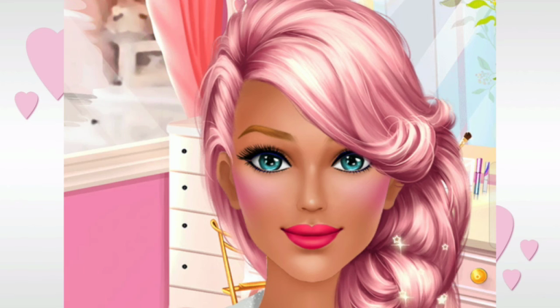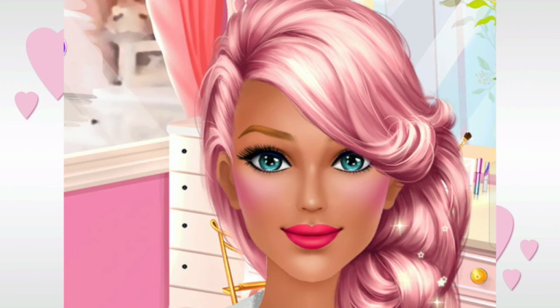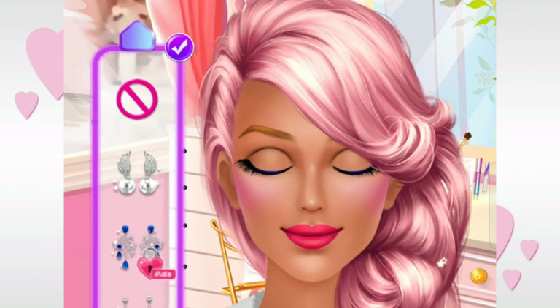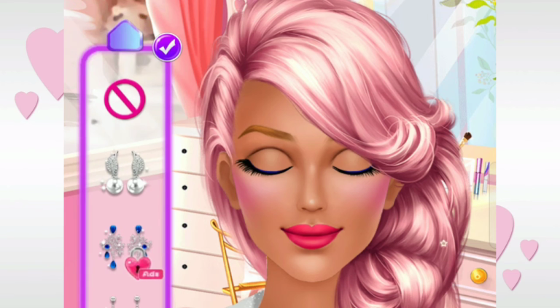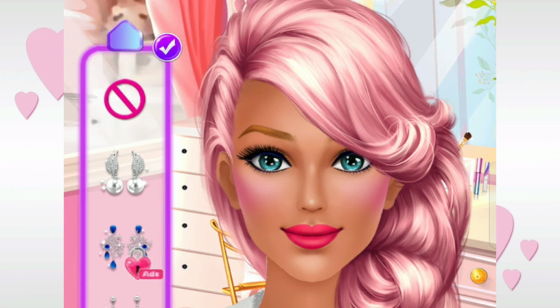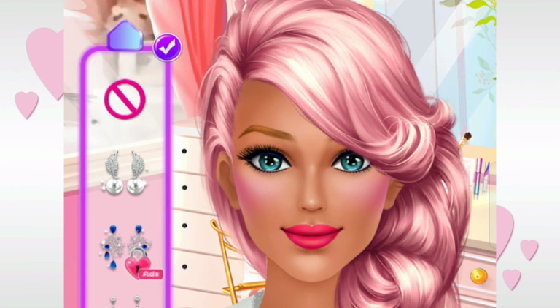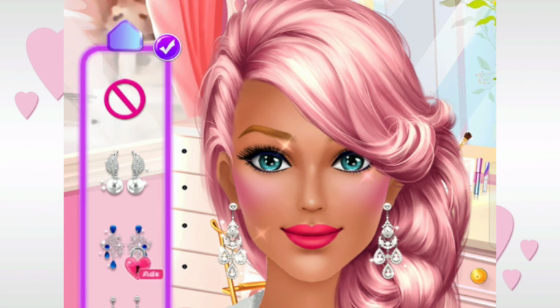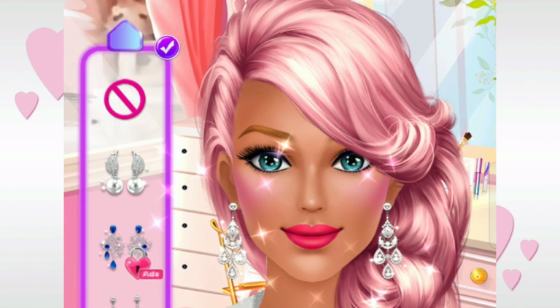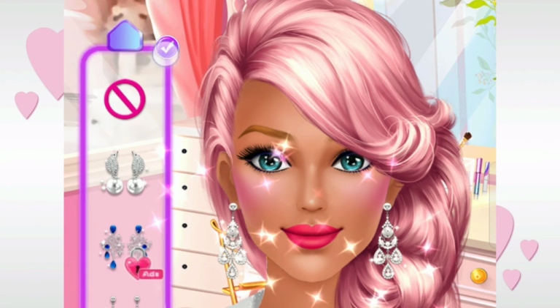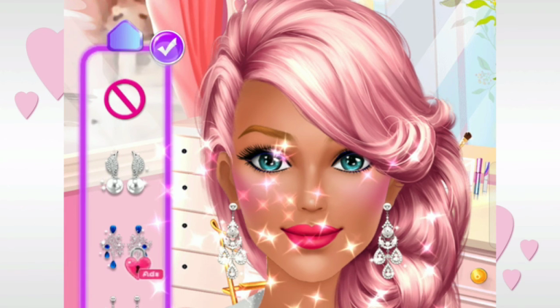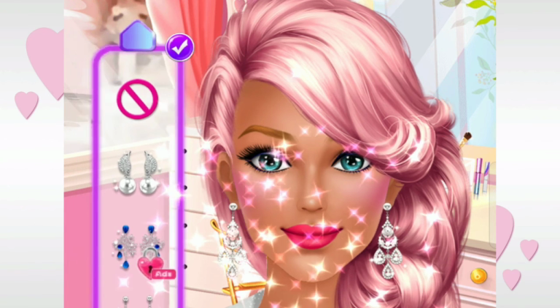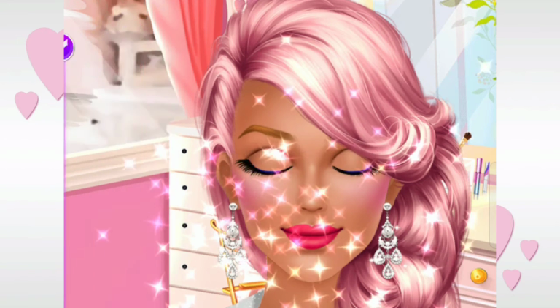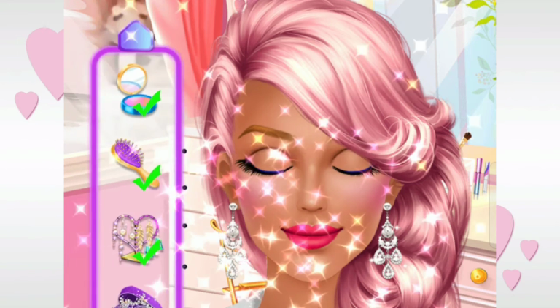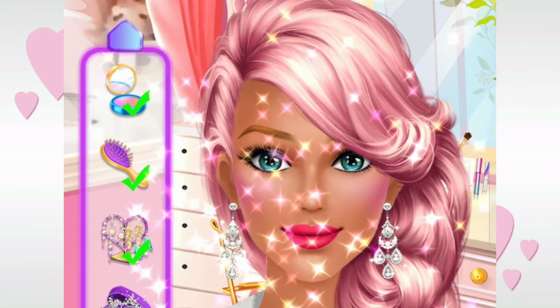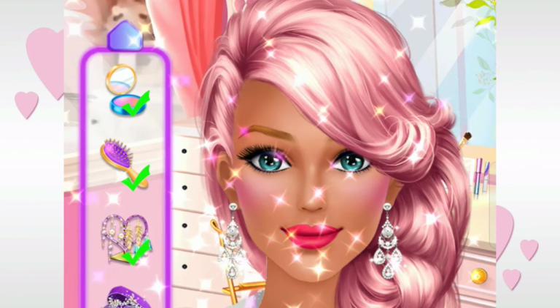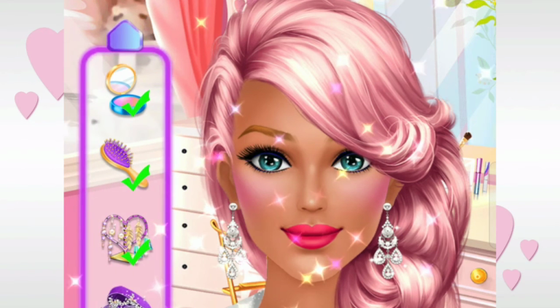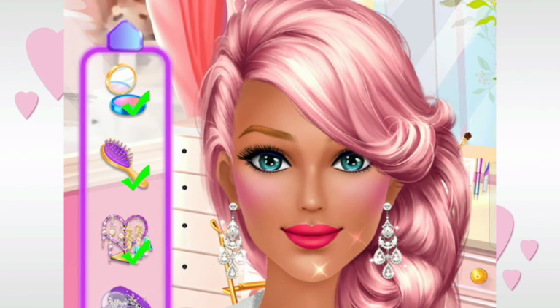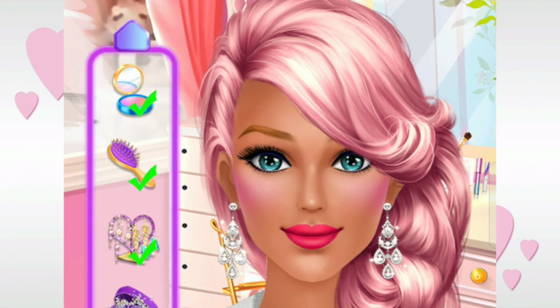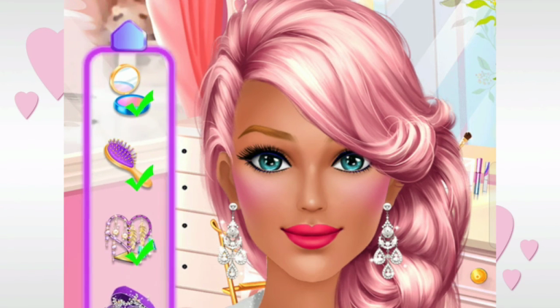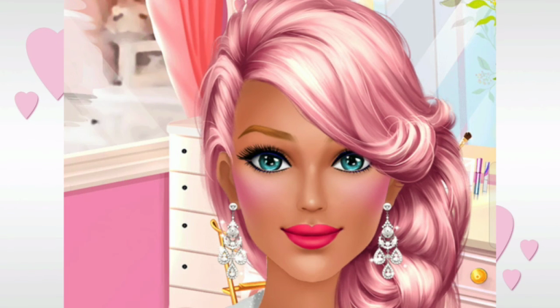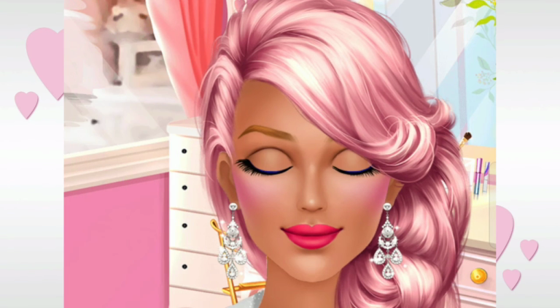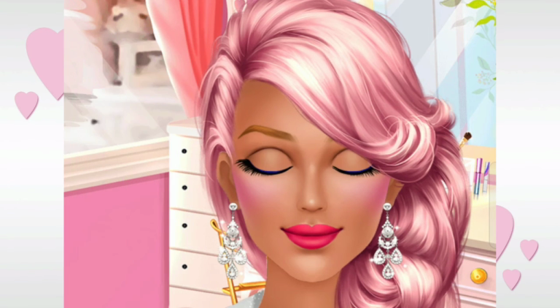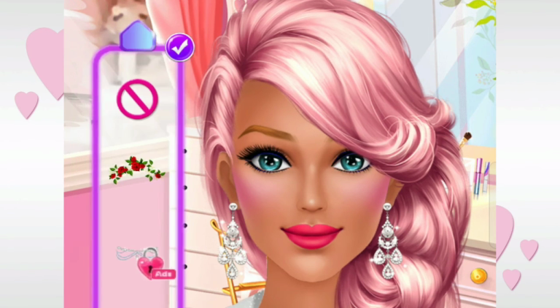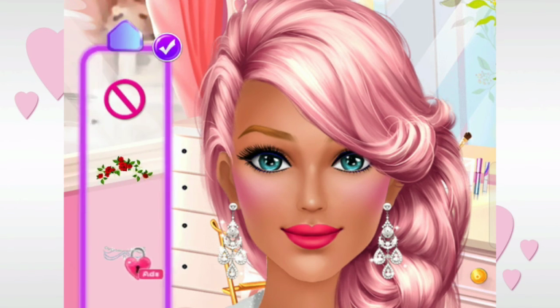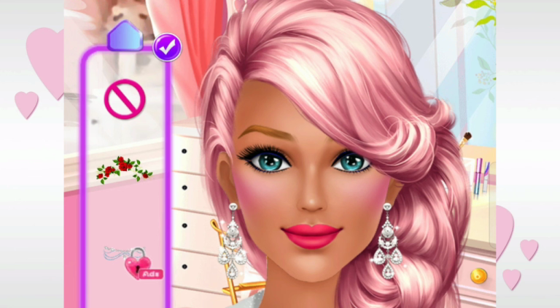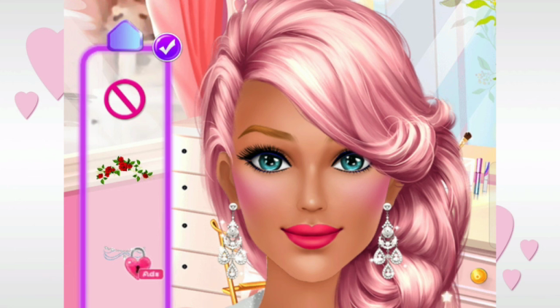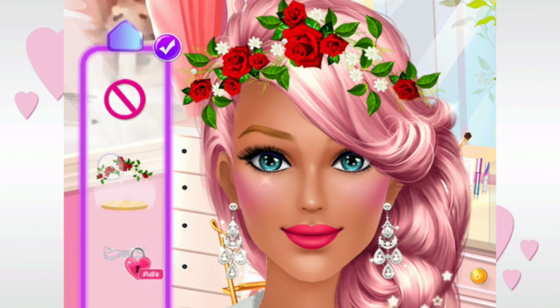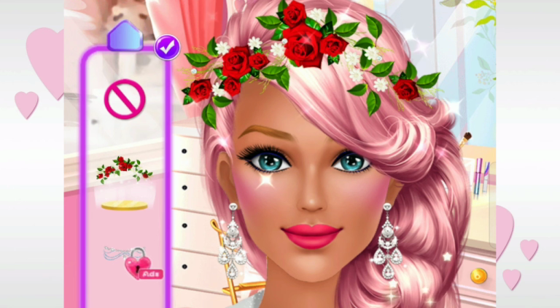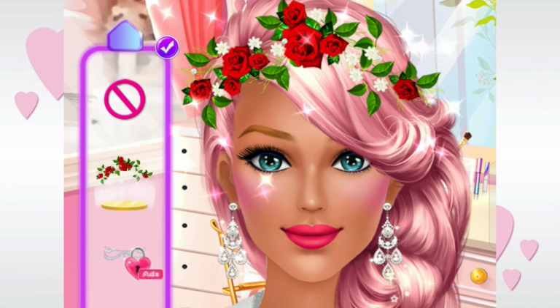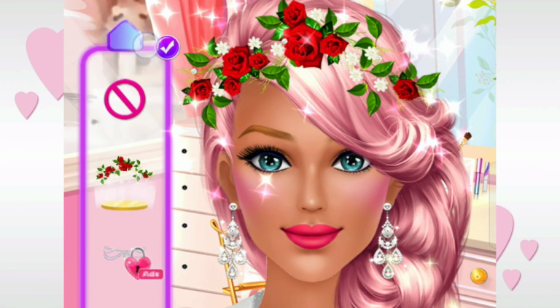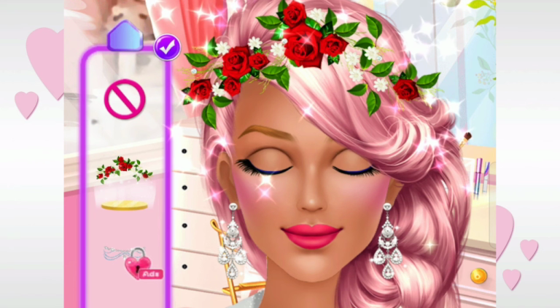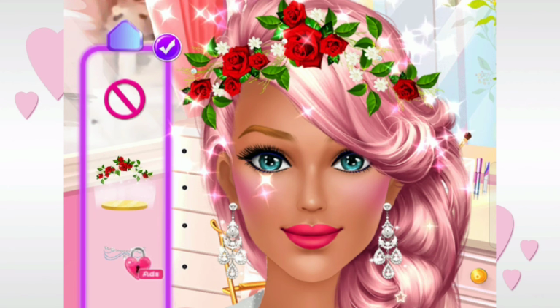Try the candy earrings. Fantastic! A white veil is necessary. Lovely!